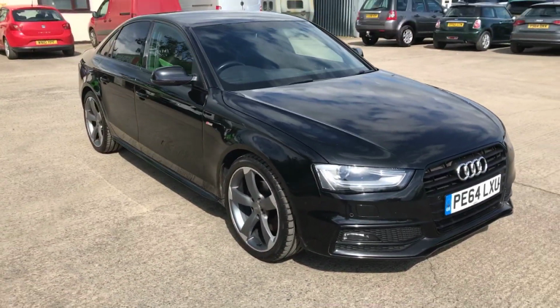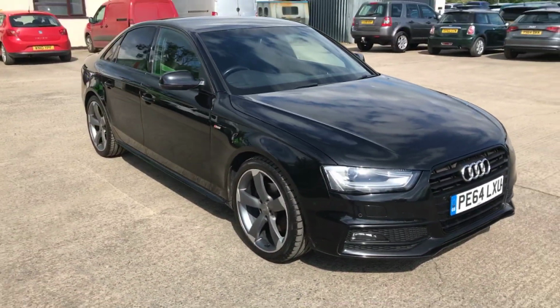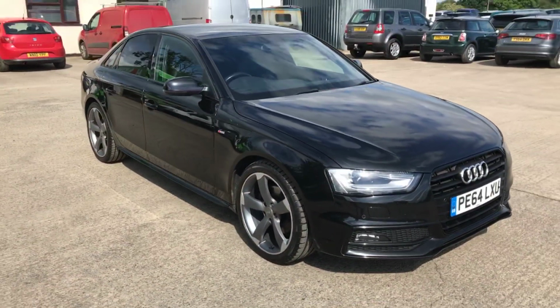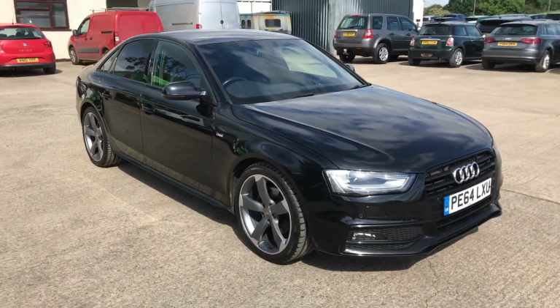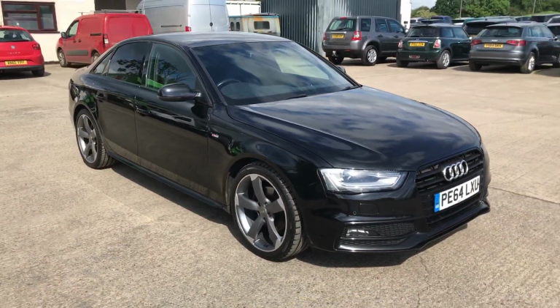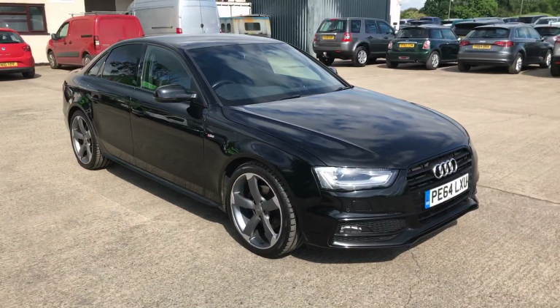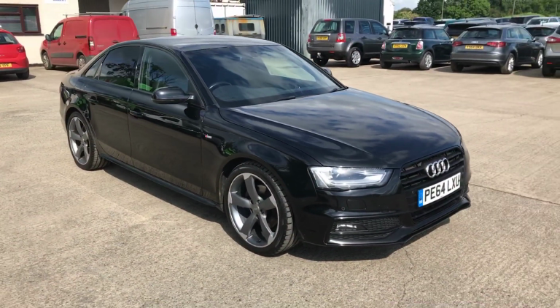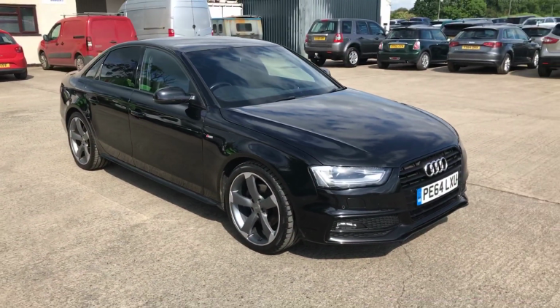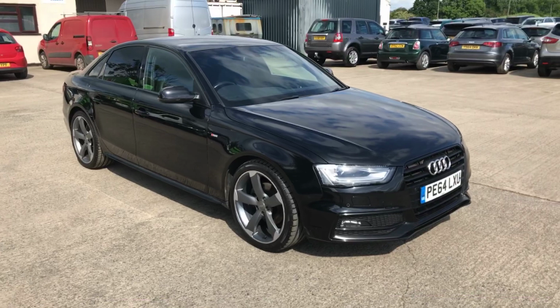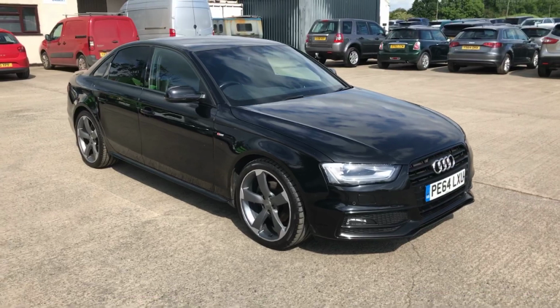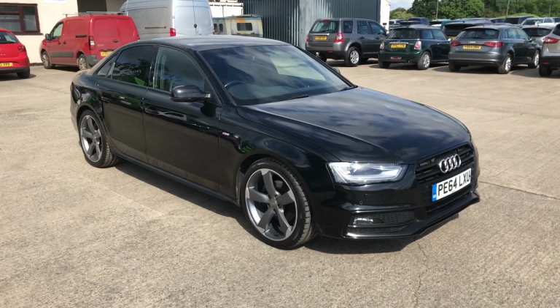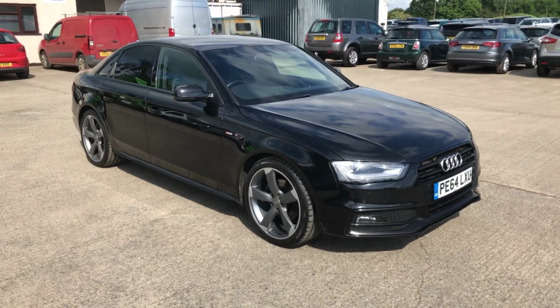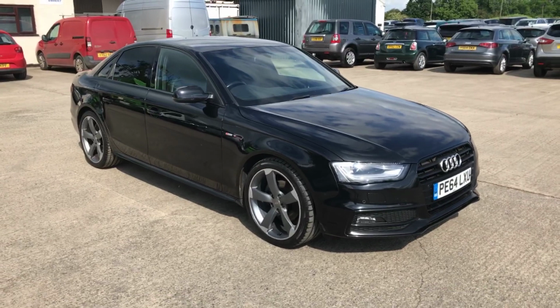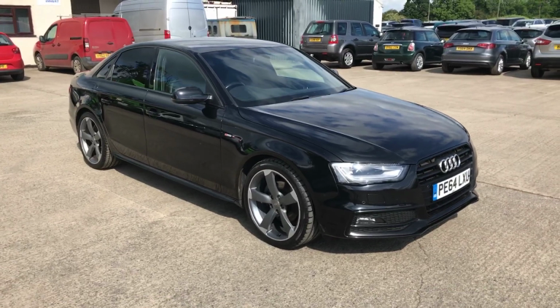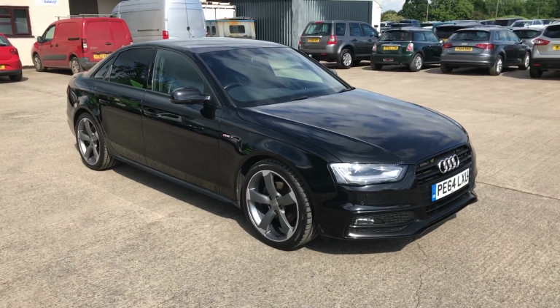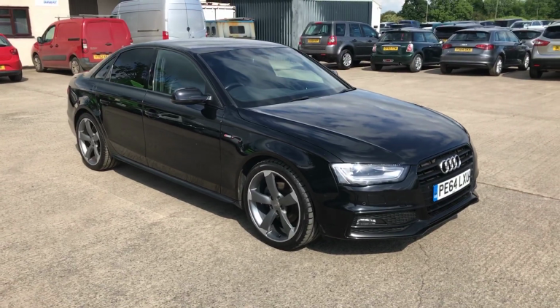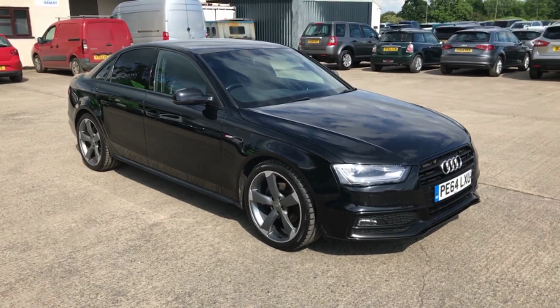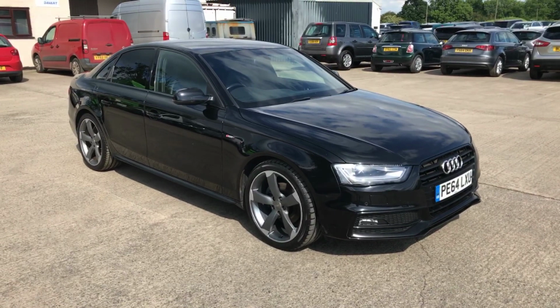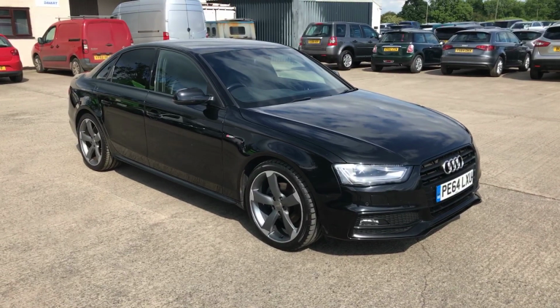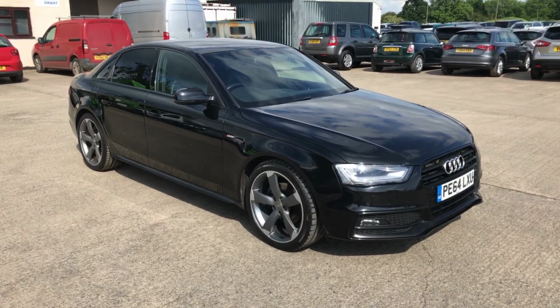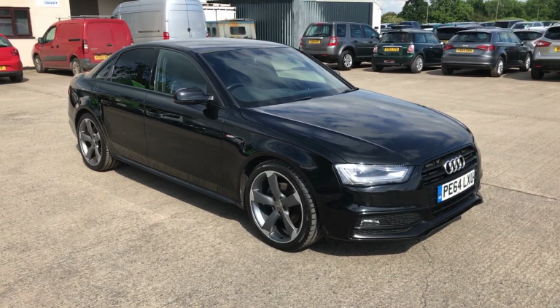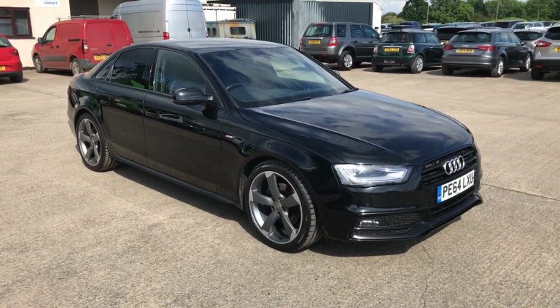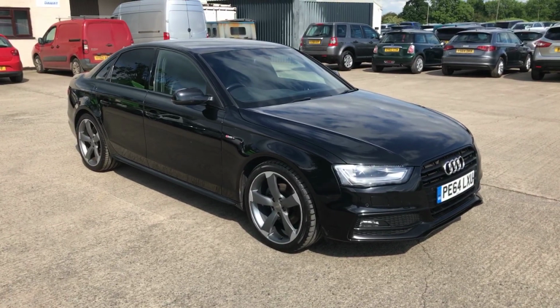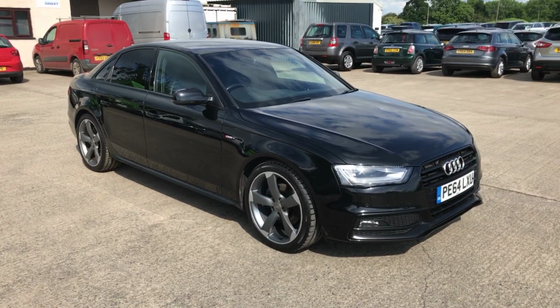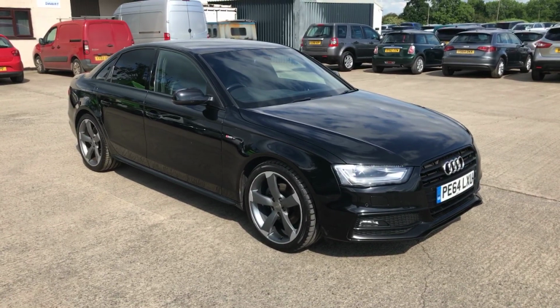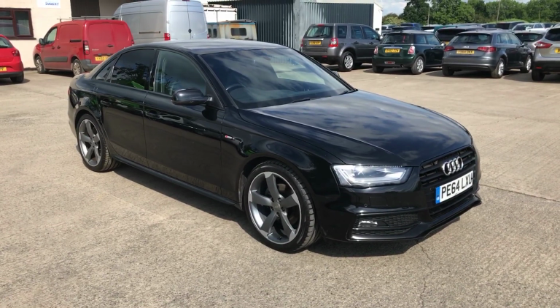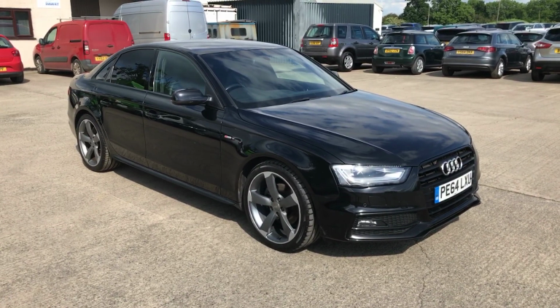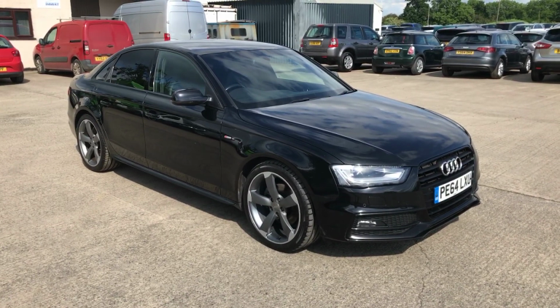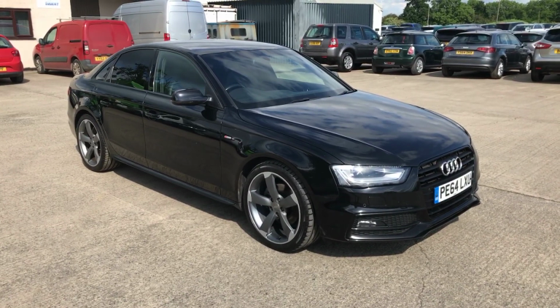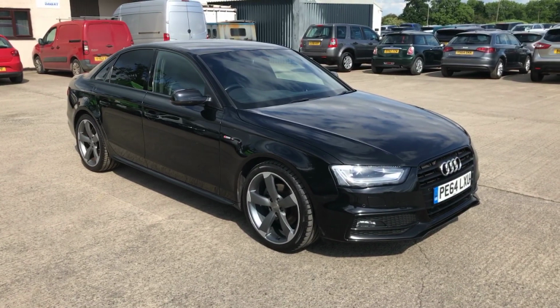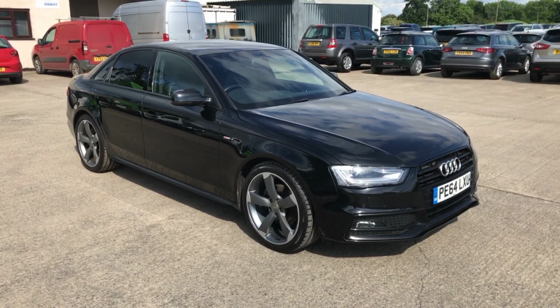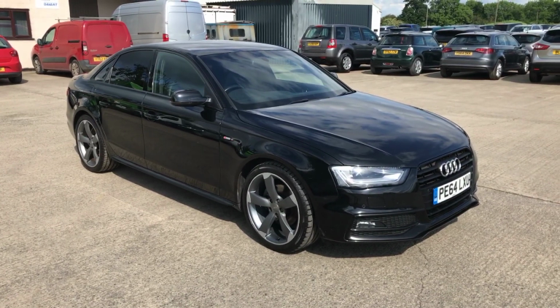There we go, so that's the exterior of the Audi A4. Overall in good condition for a car that's 8 years old.